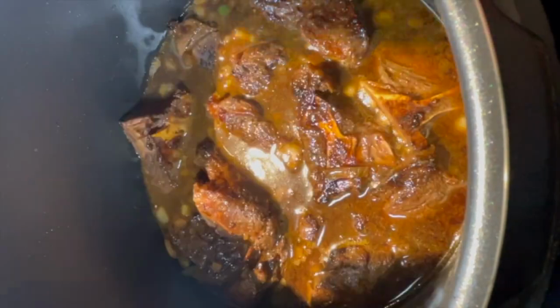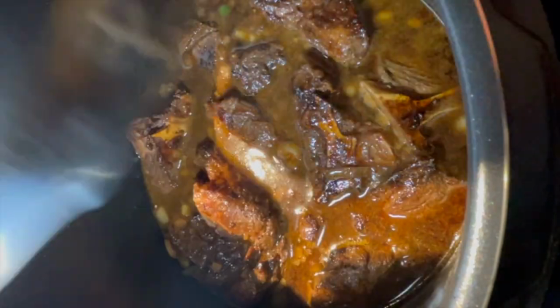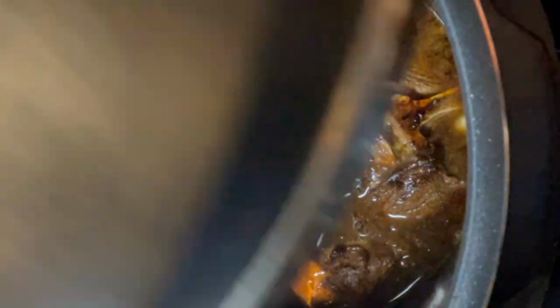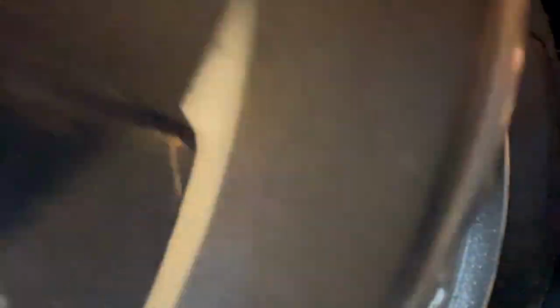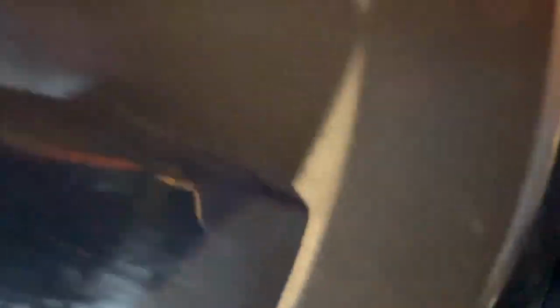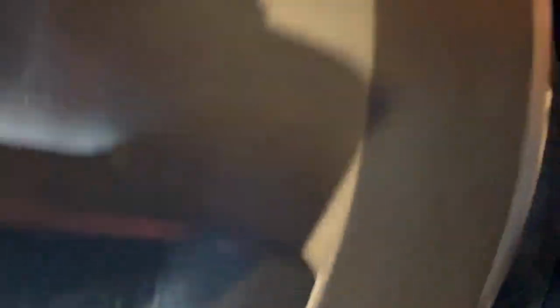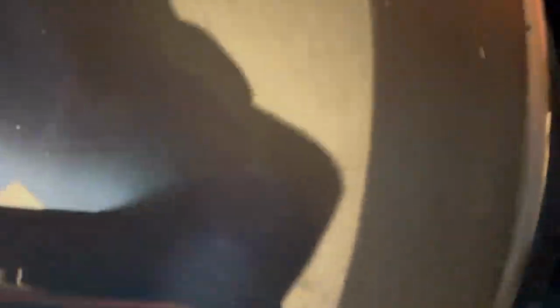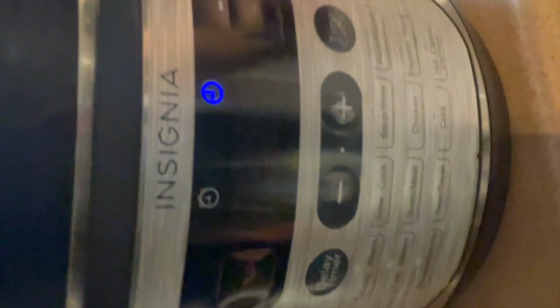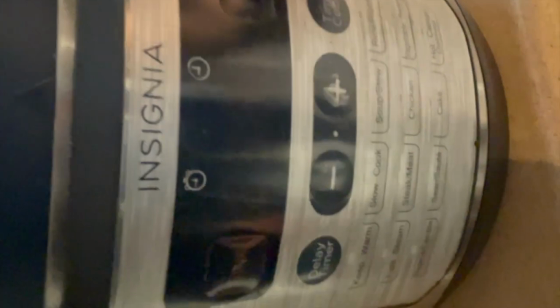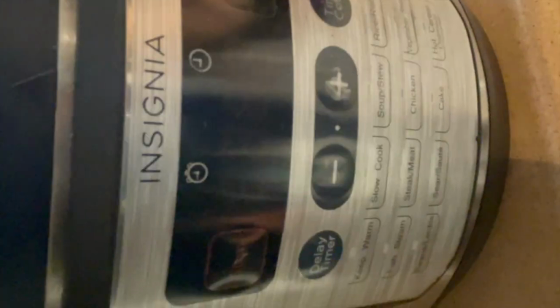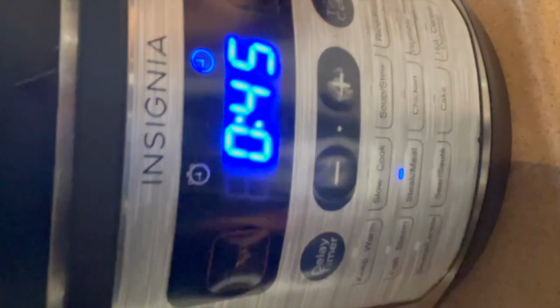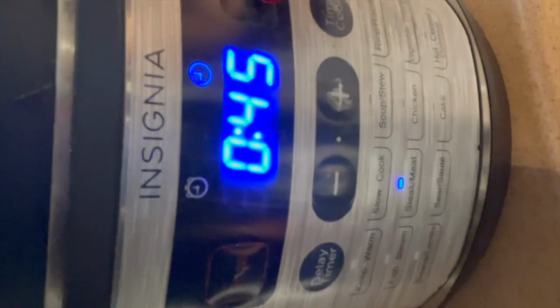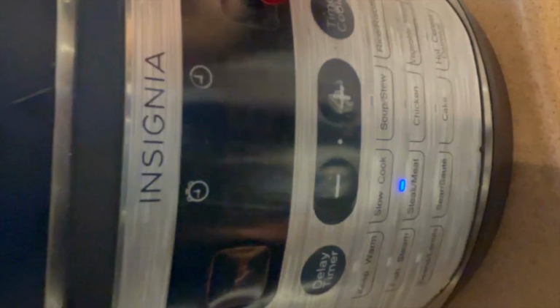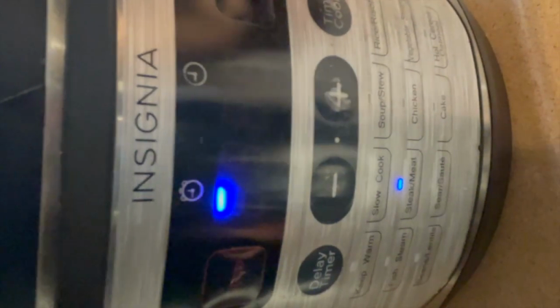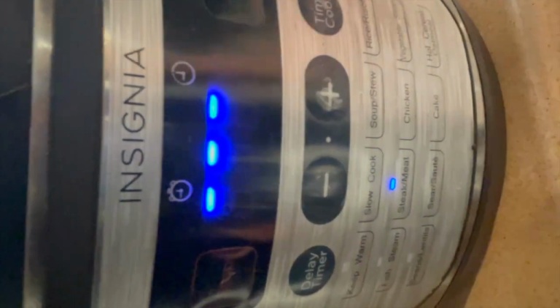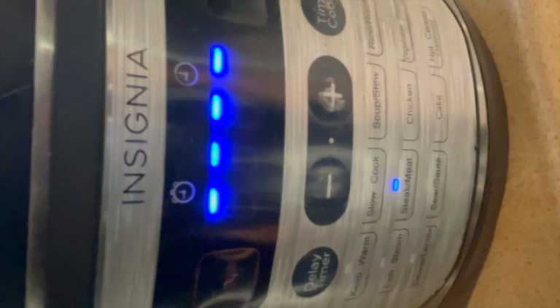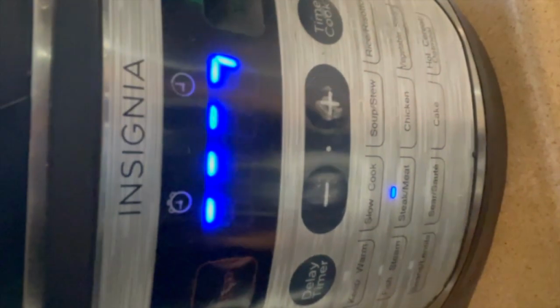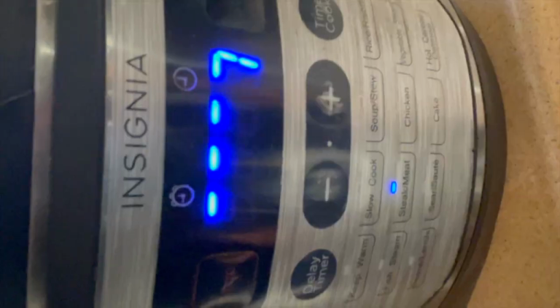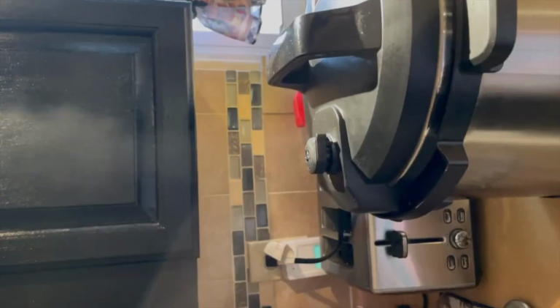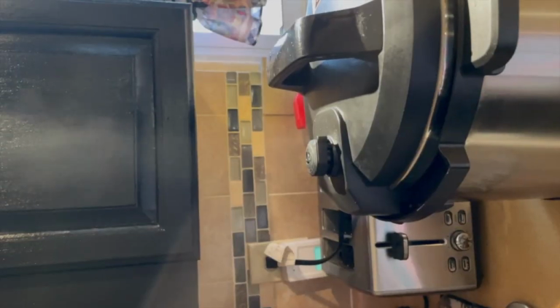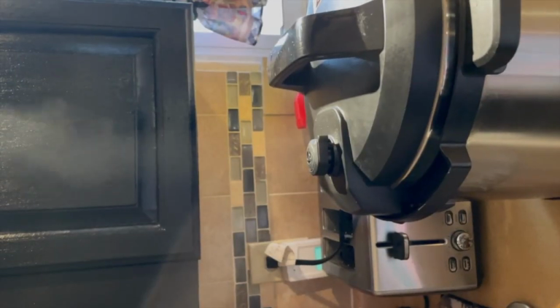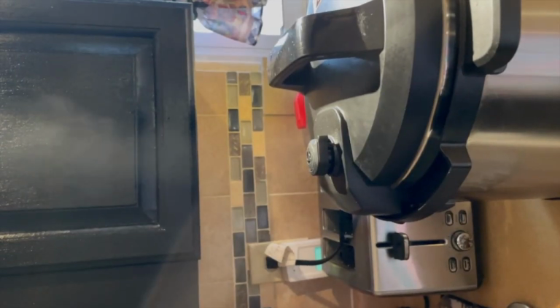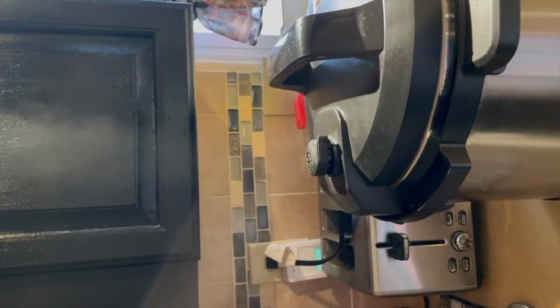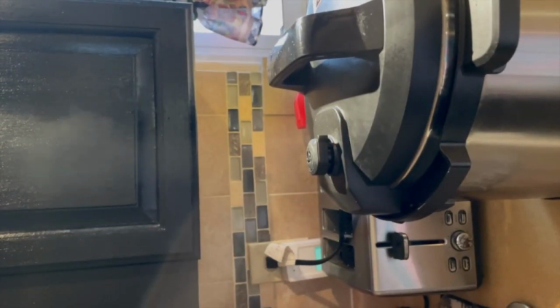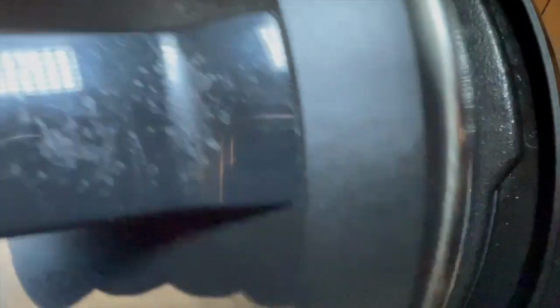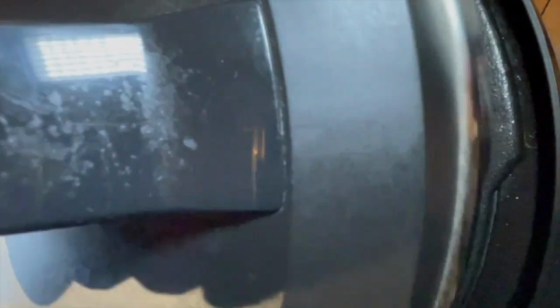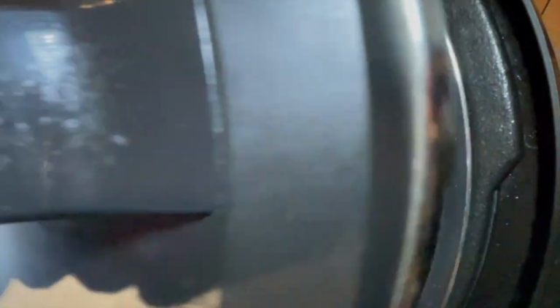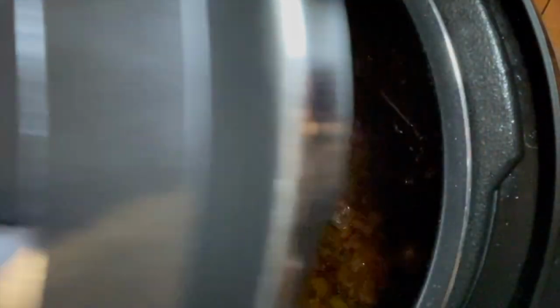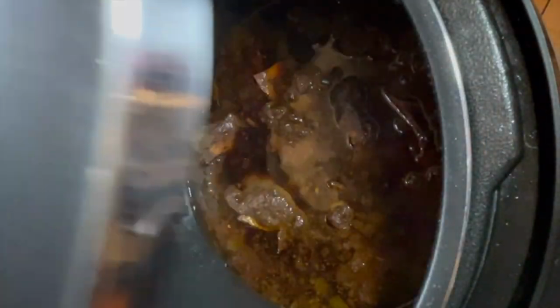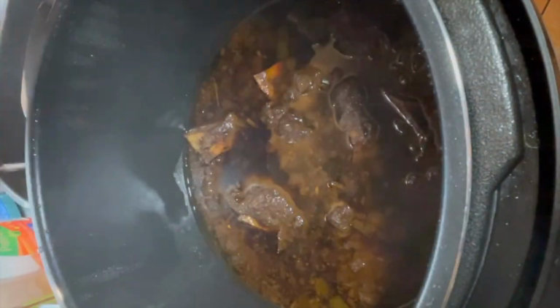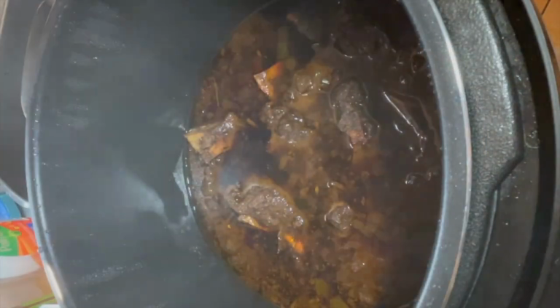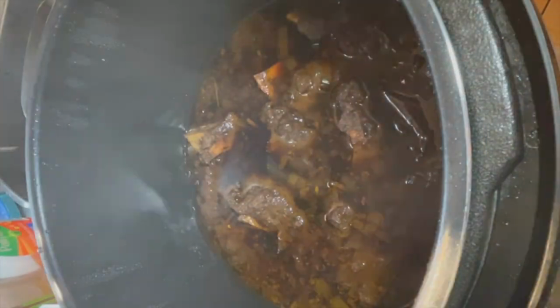Pop on the lid and cook for 45 minutes. Make sure all the pressure is released before opening the pot.